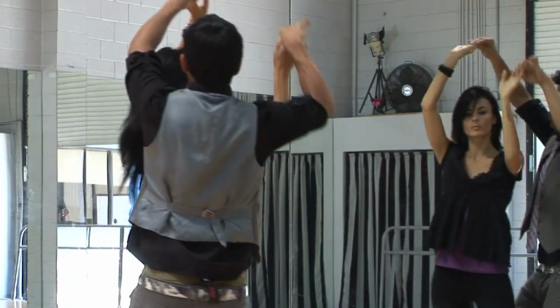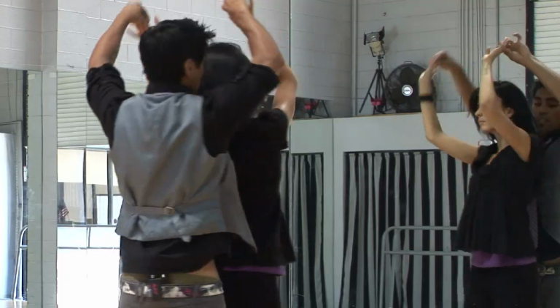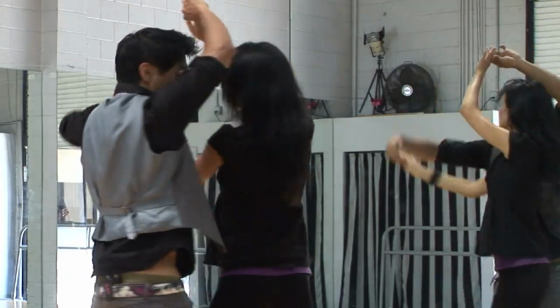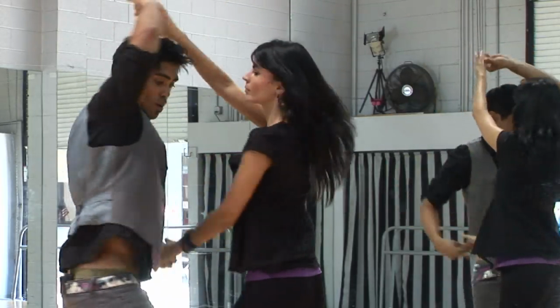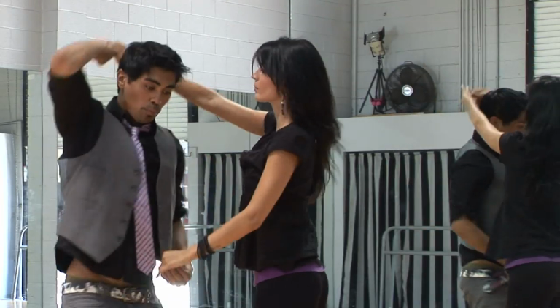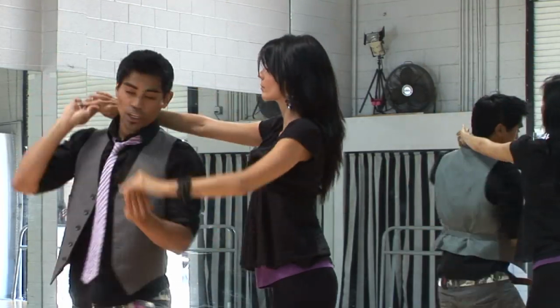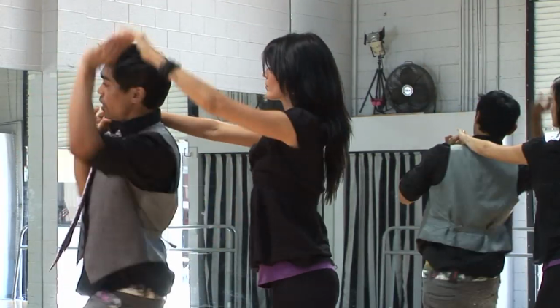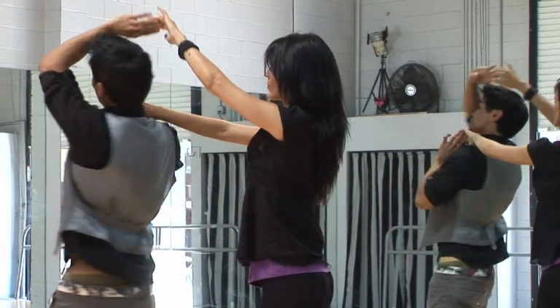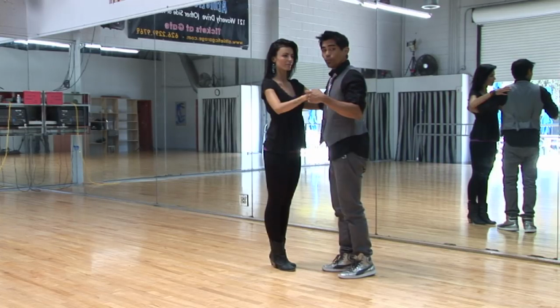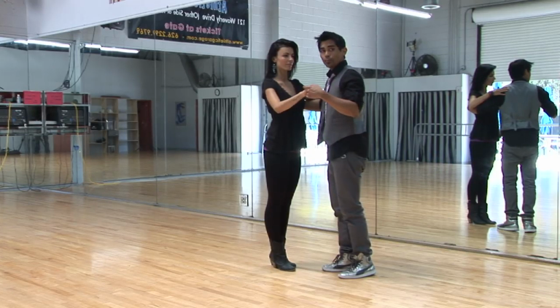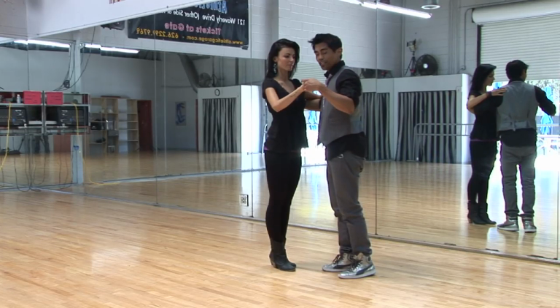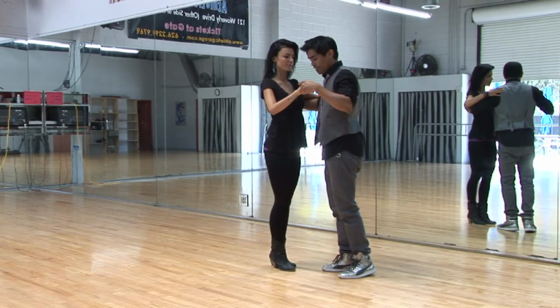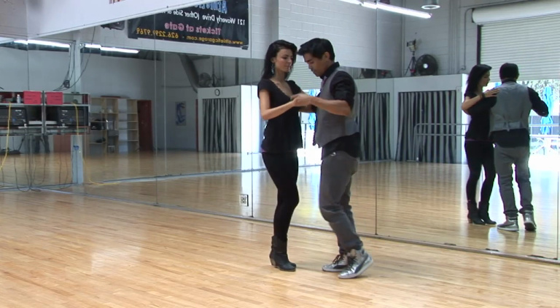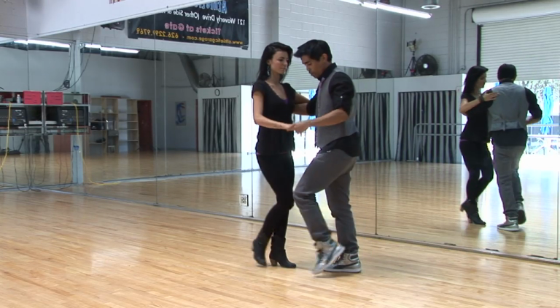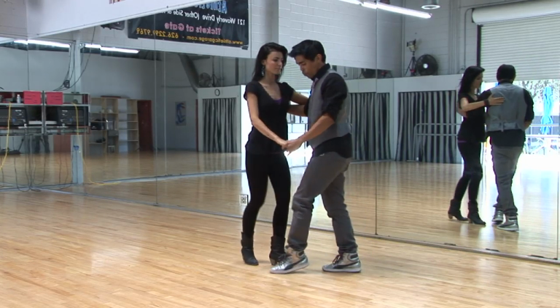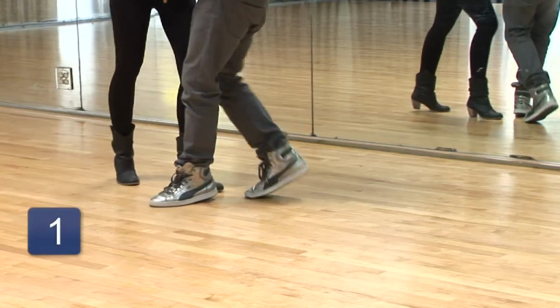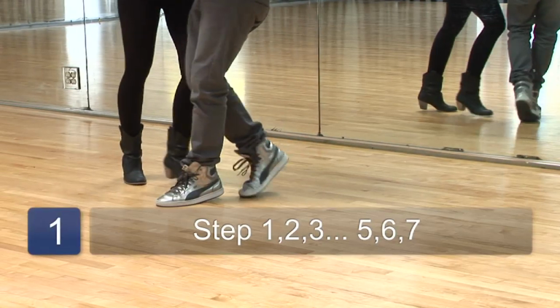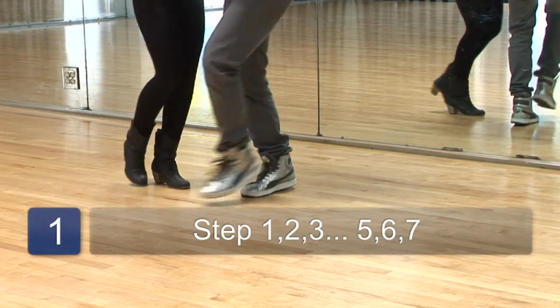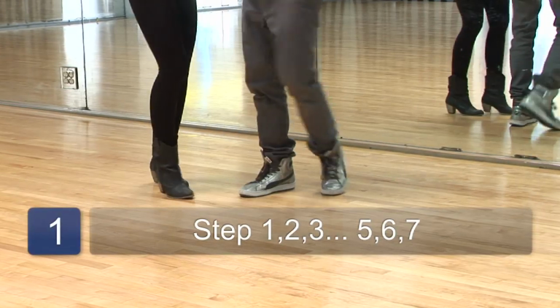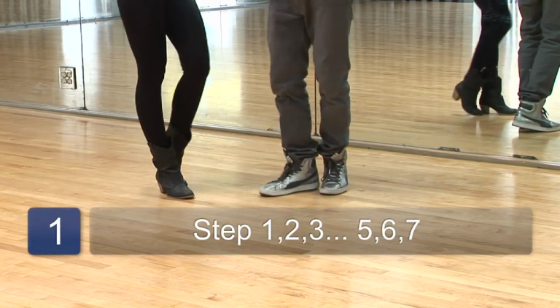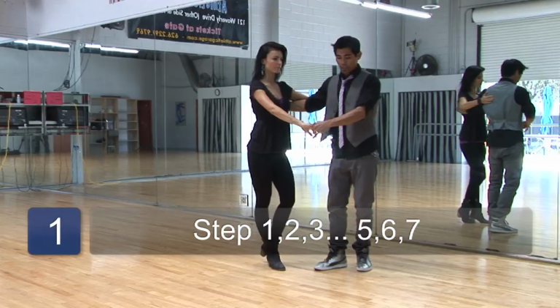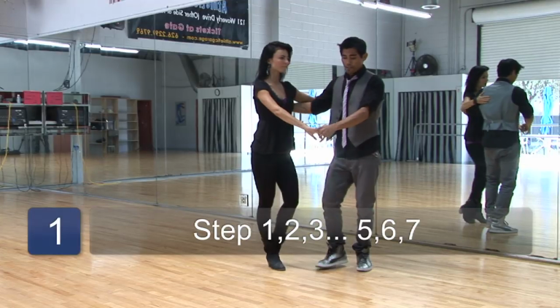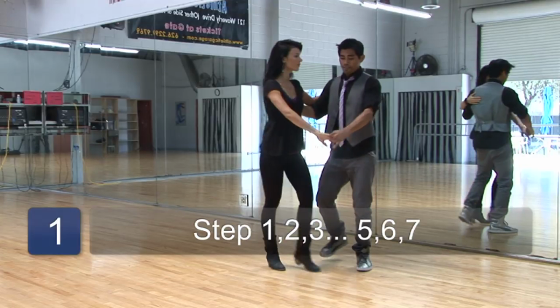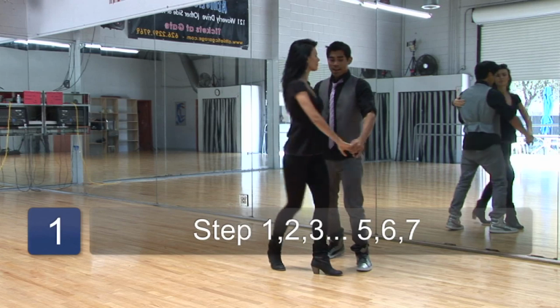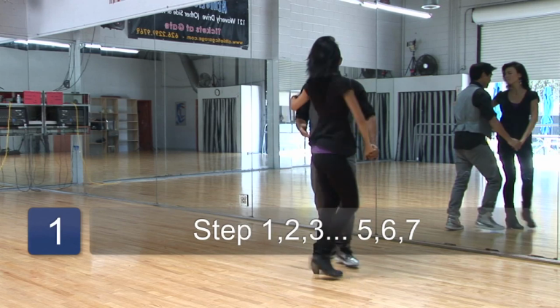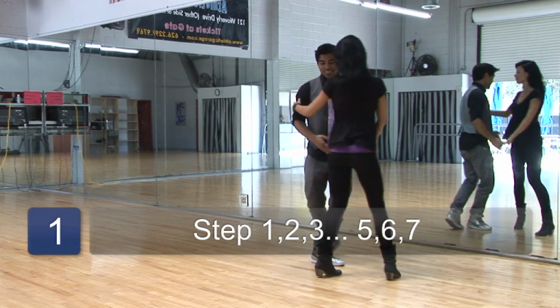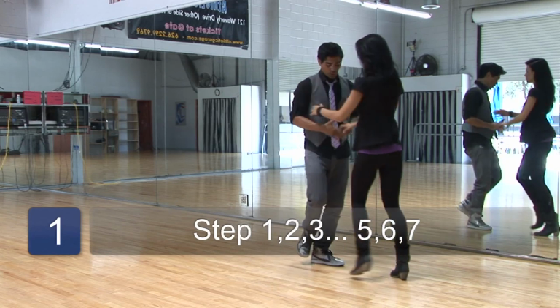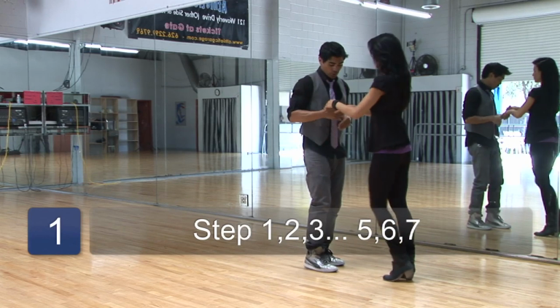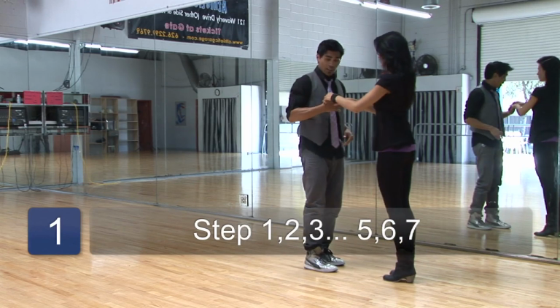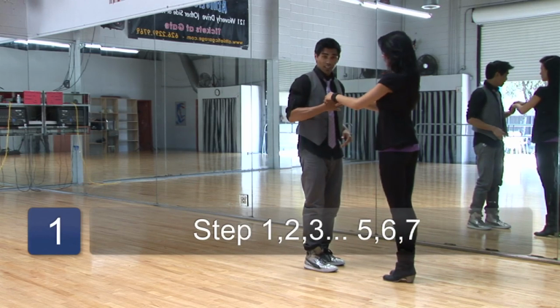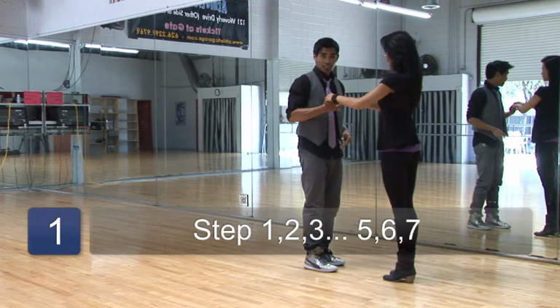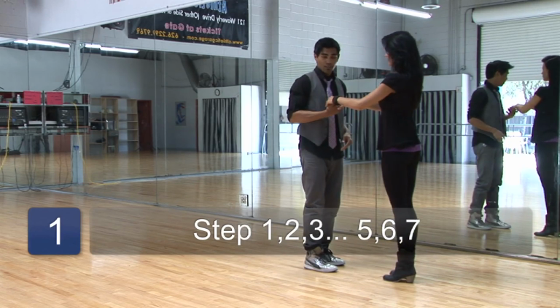So first, you're going to start off with a cross body lead. One, two, three, five, six, switch your hands on seven.